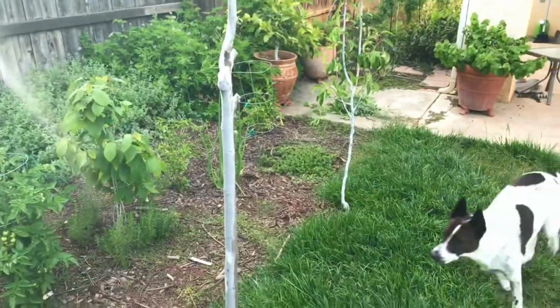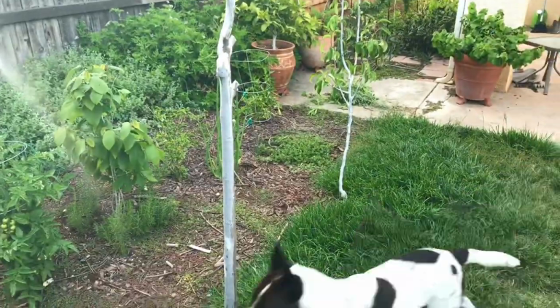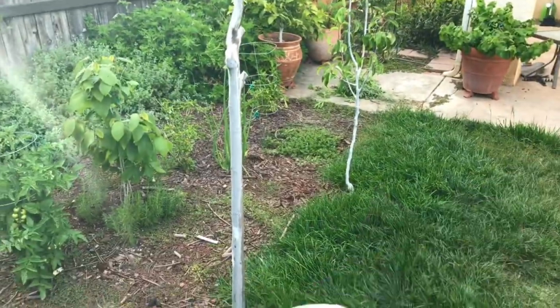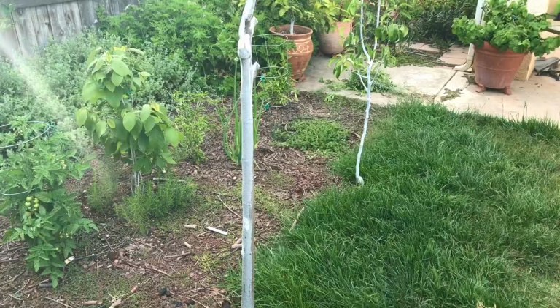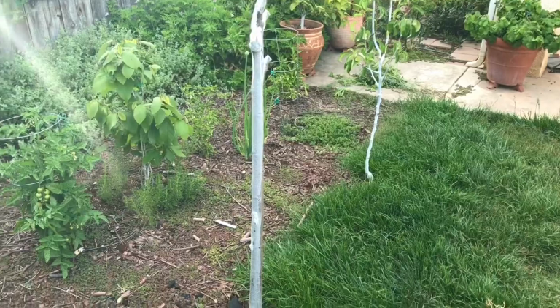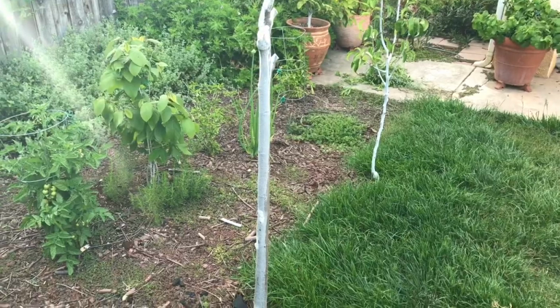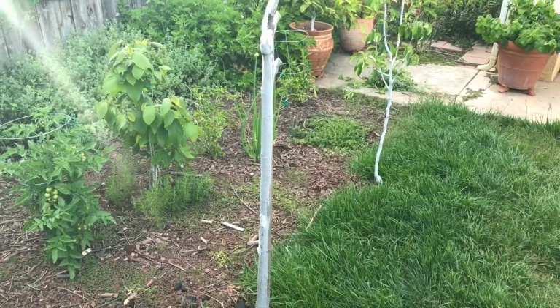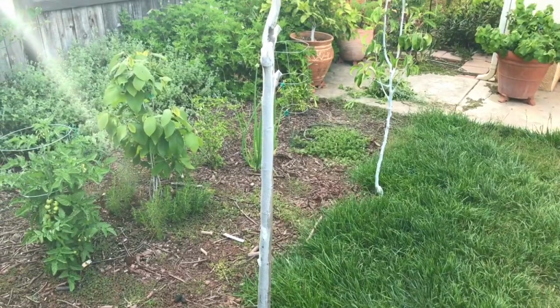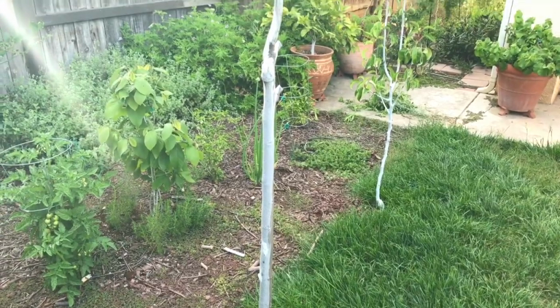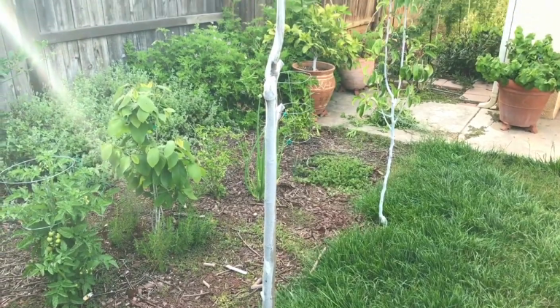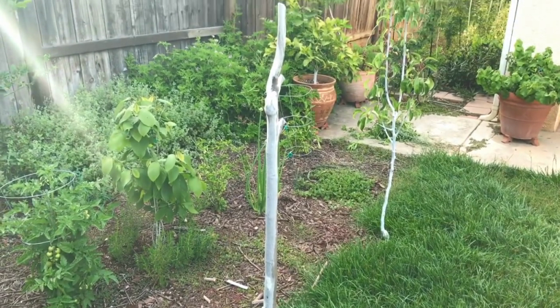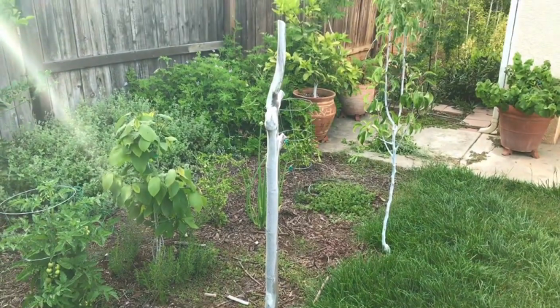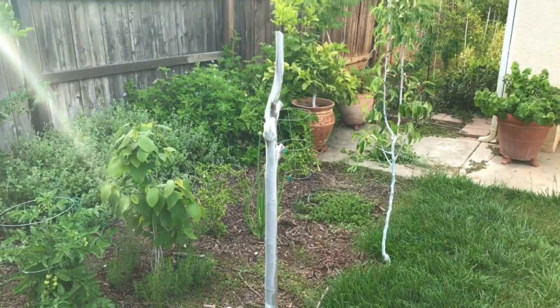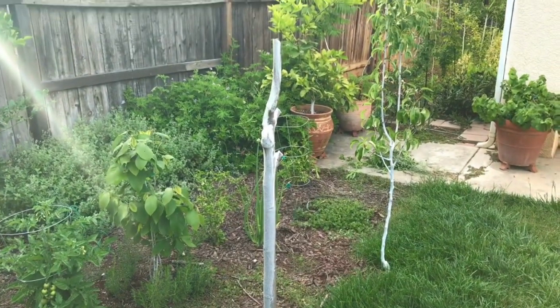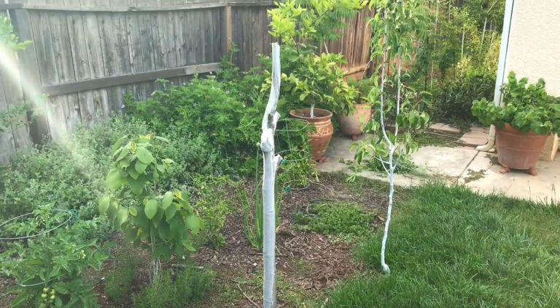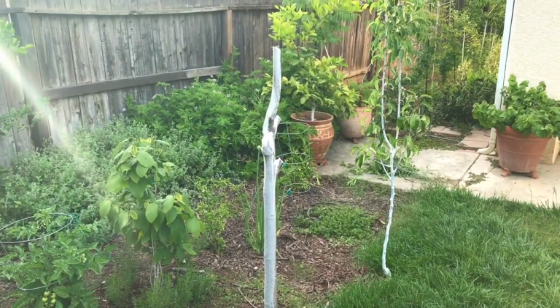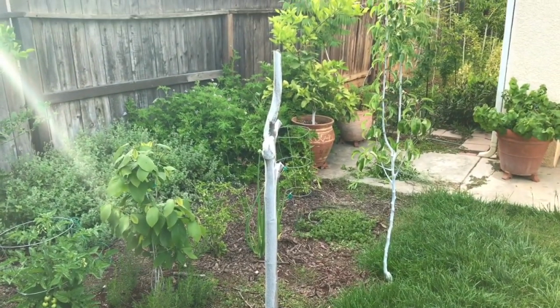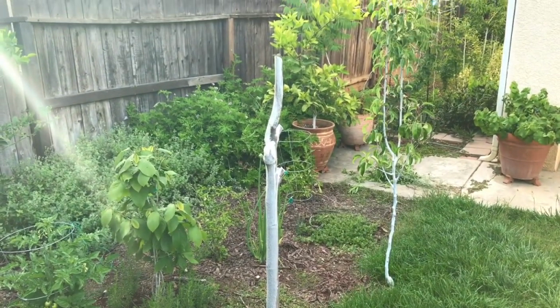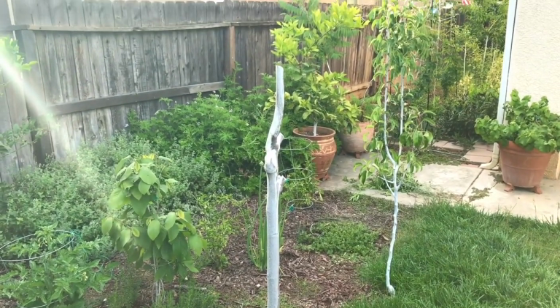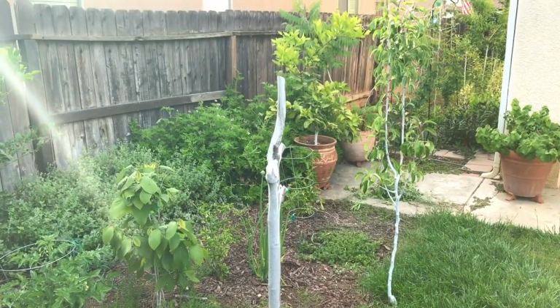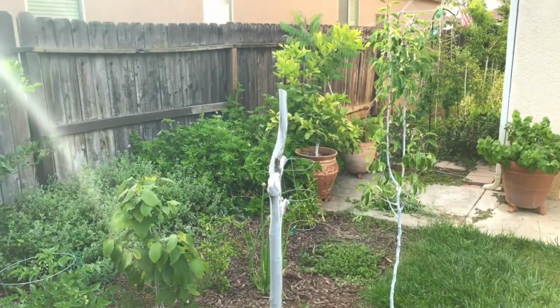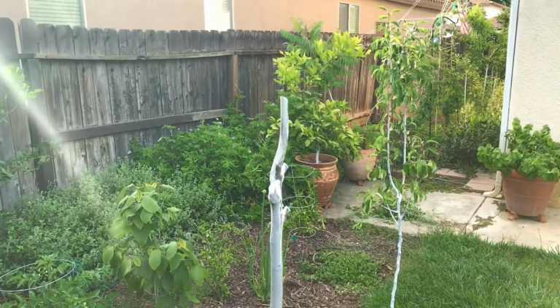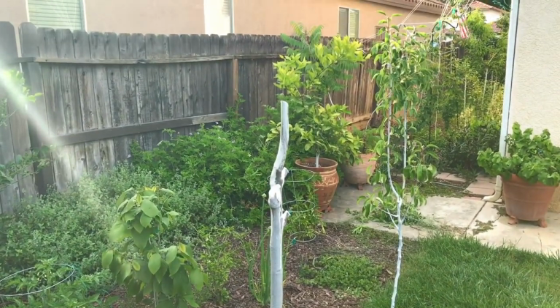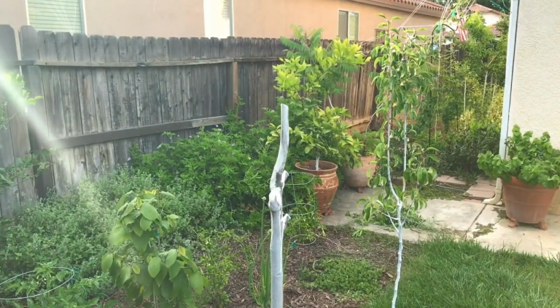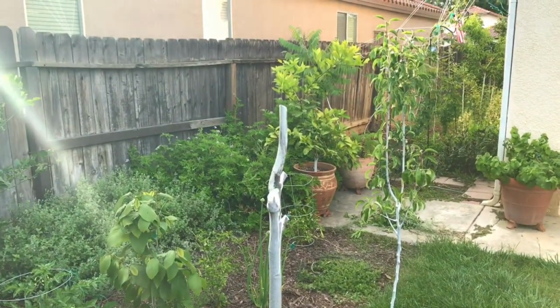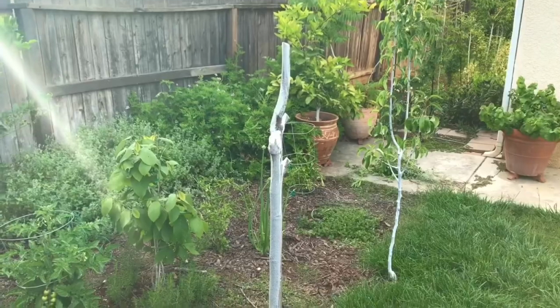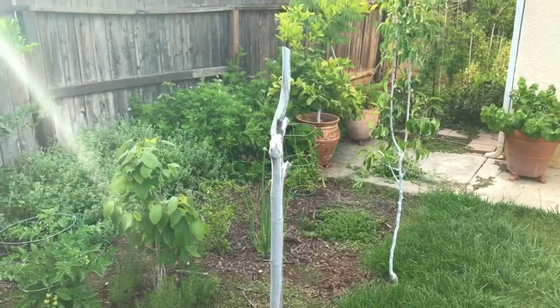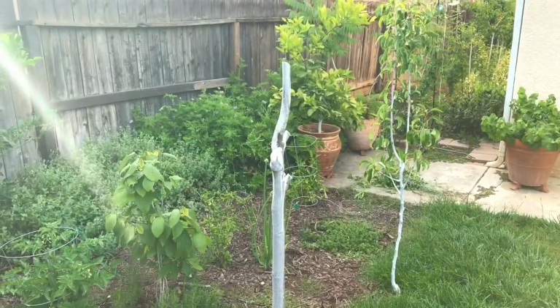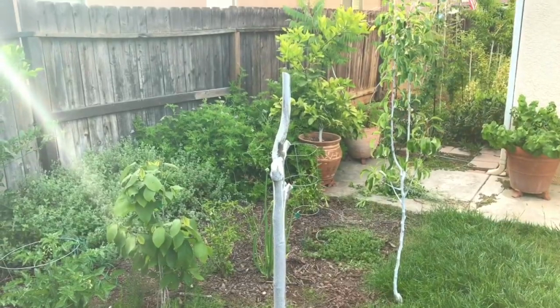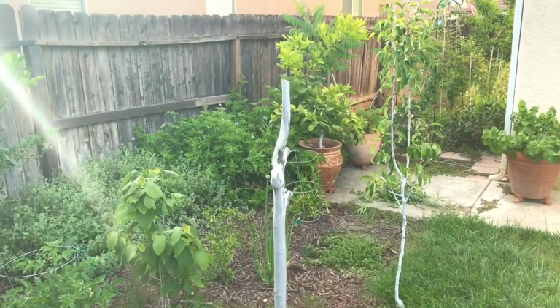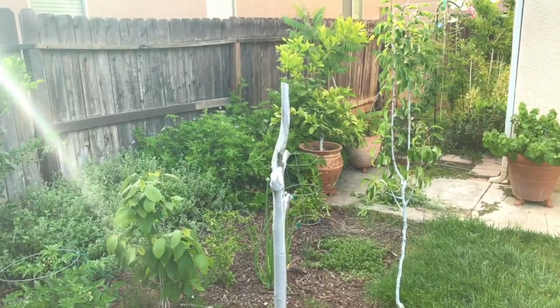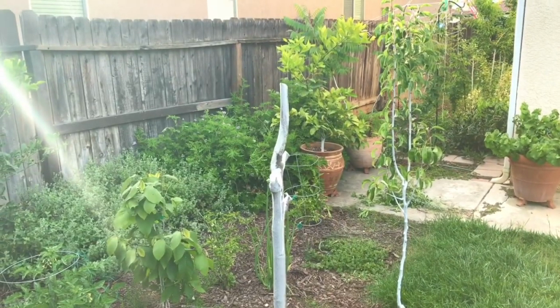So if I have the same growth rate as last year, this should be almost a 20-foot tall tree, maybe 17 feet tall.